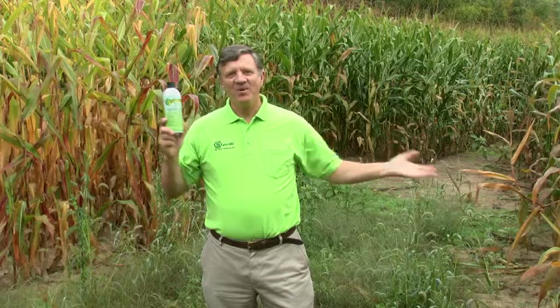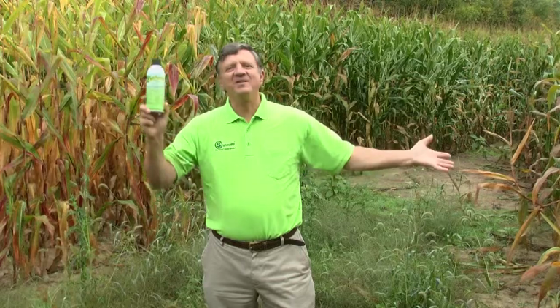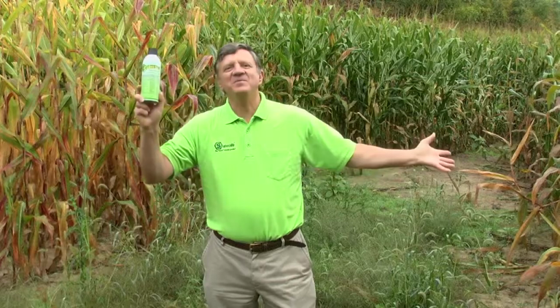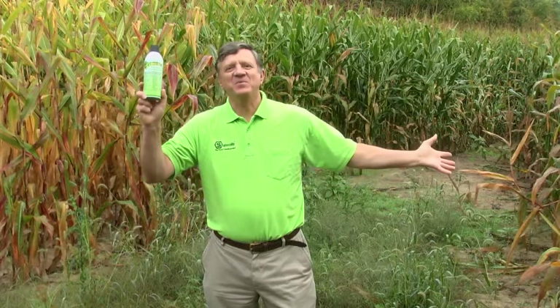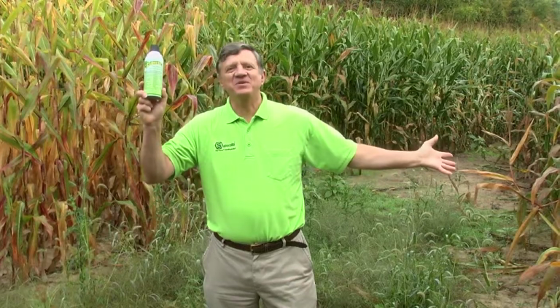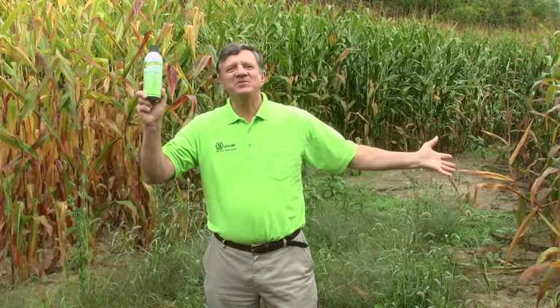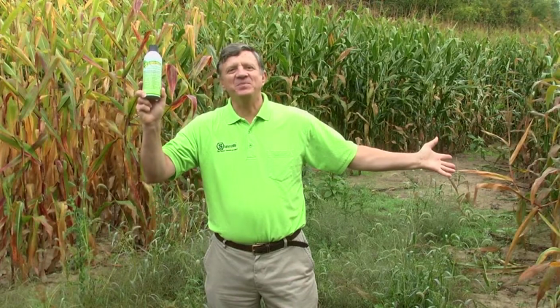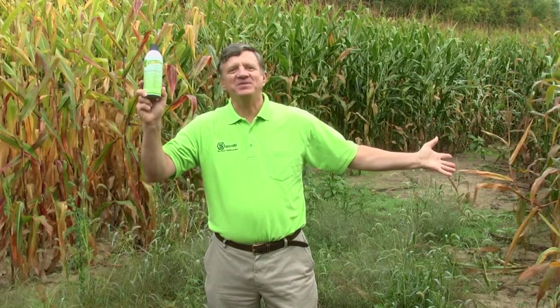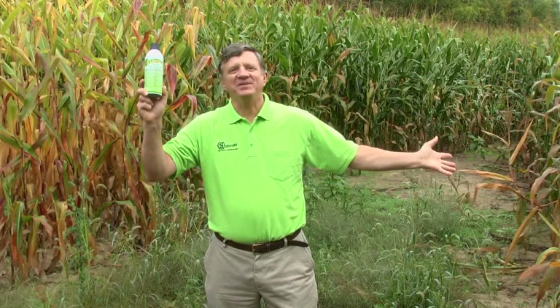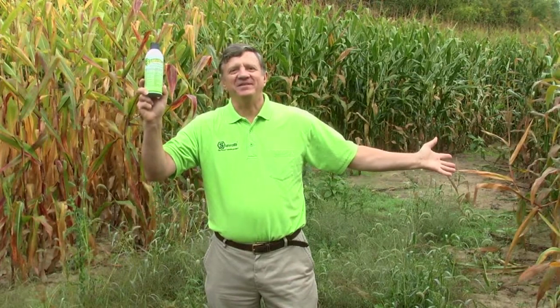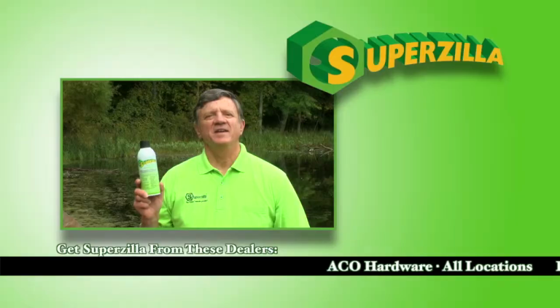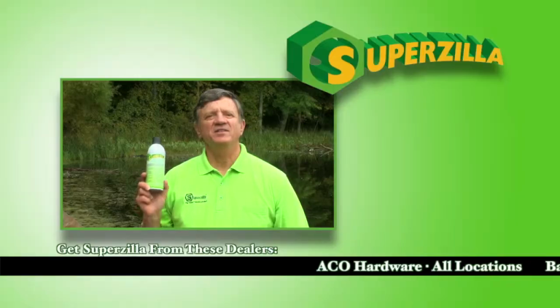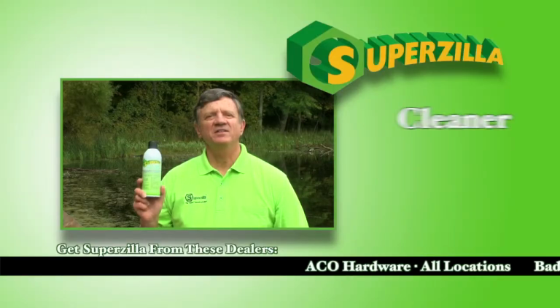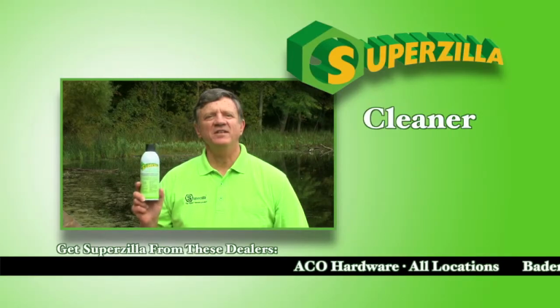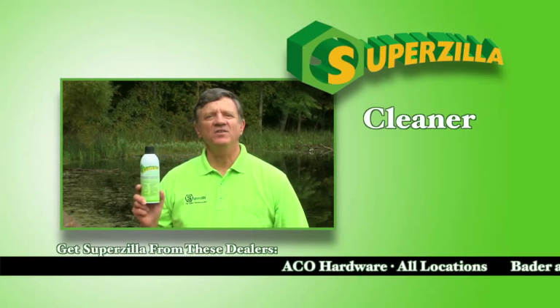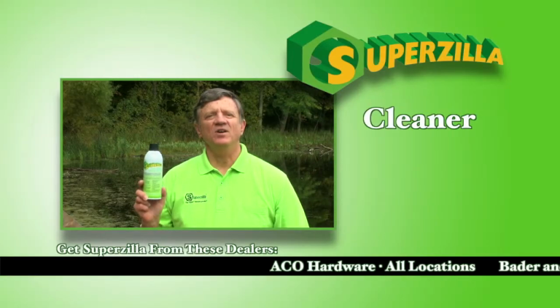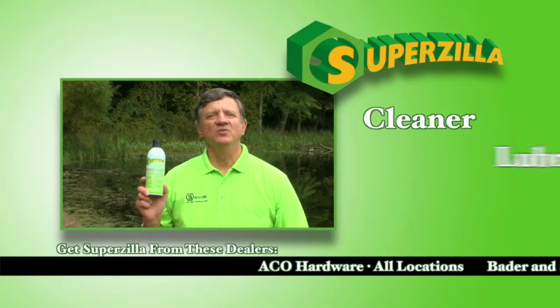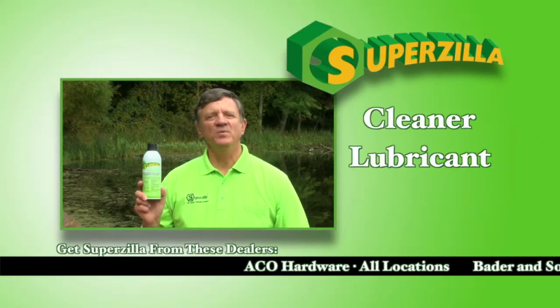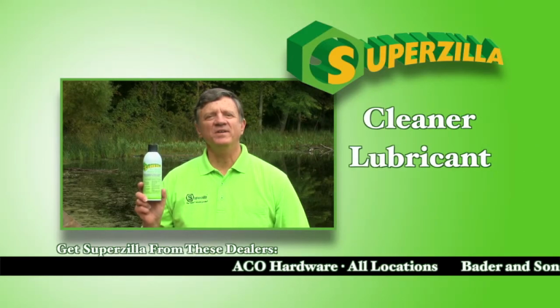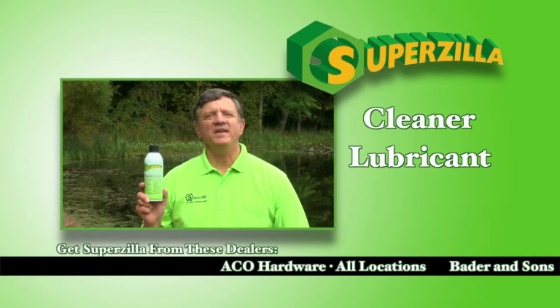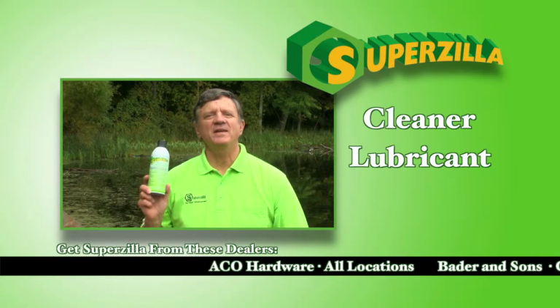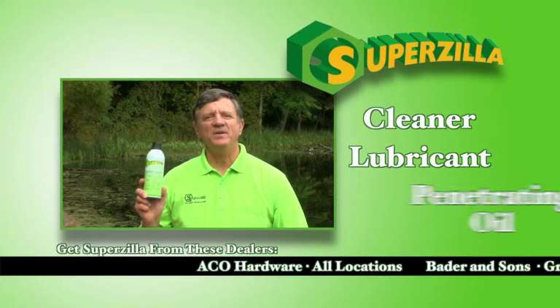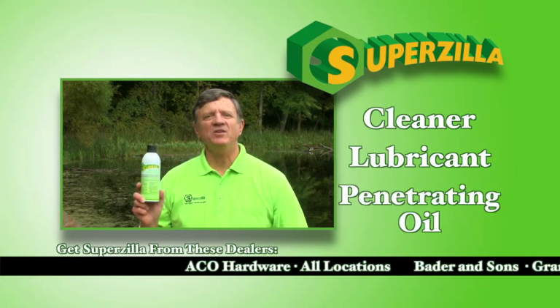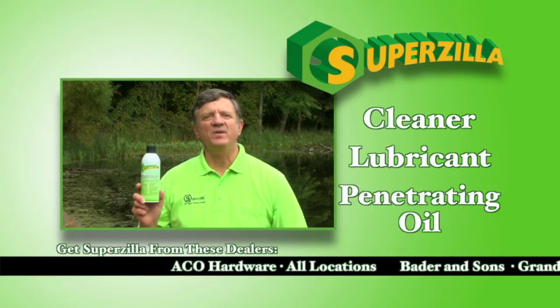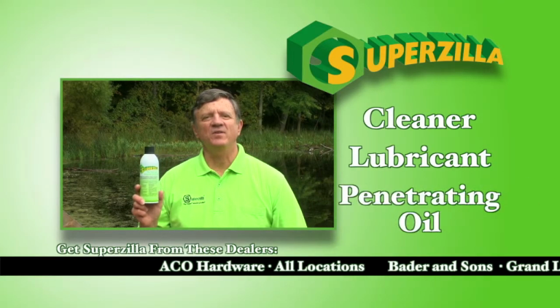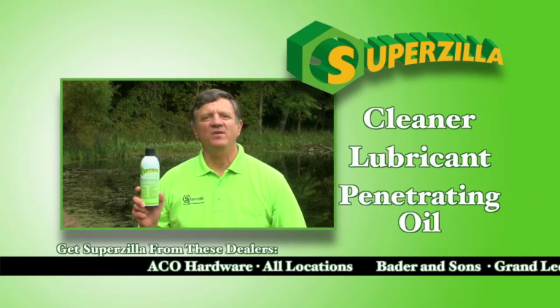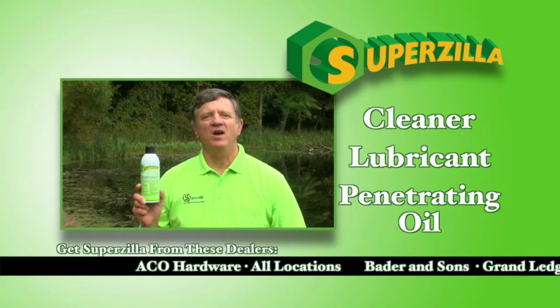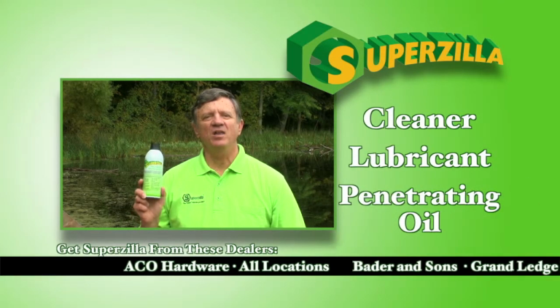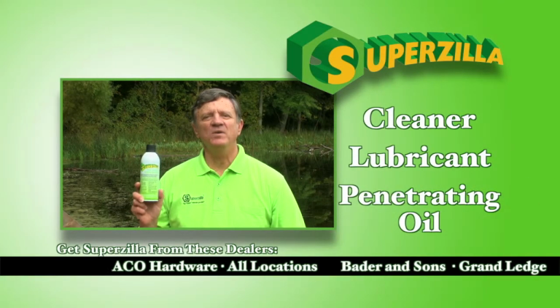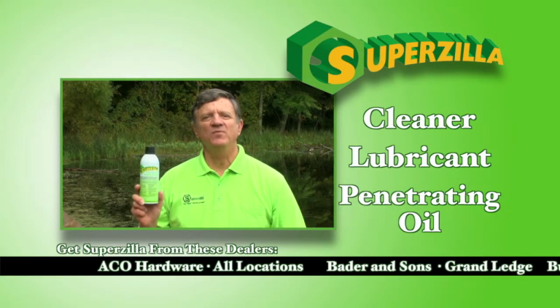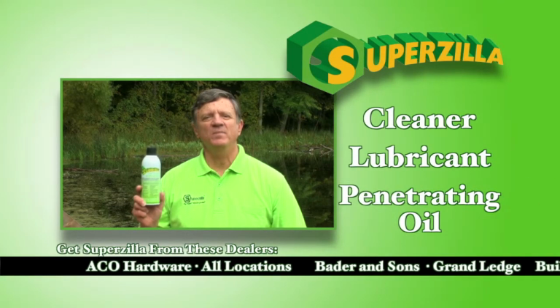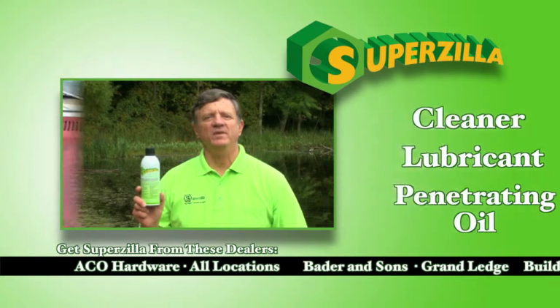Welcome to the world of Superzilla. It's a cleaner, a lubricant, and a penetrating oil all in one formula.